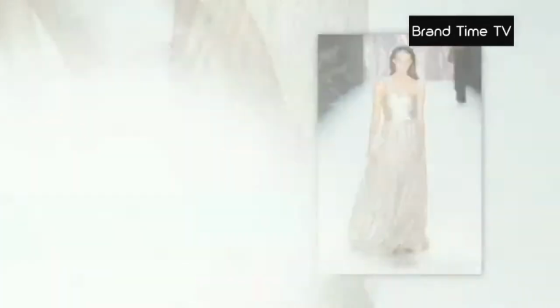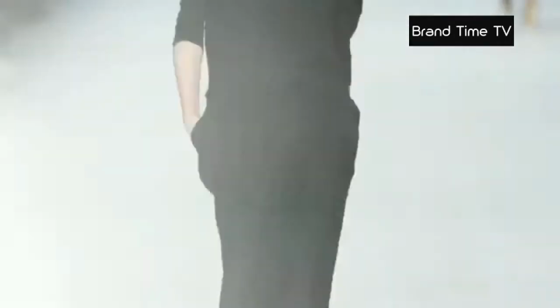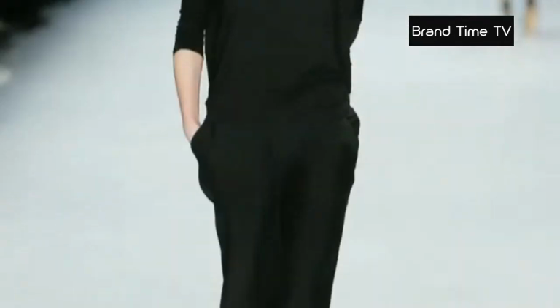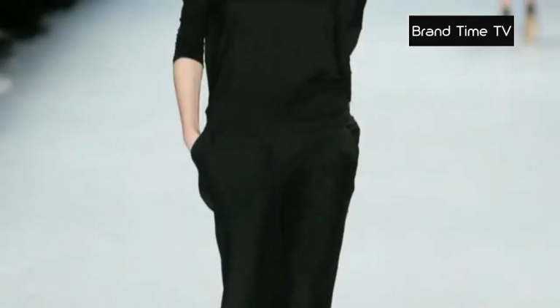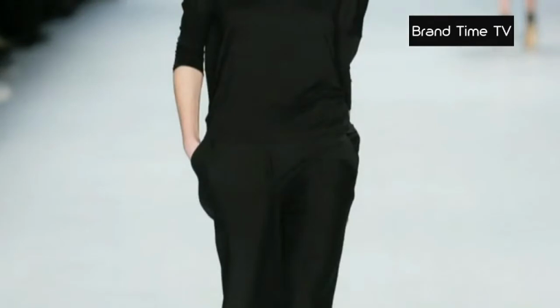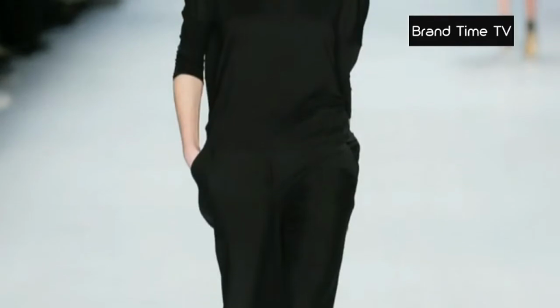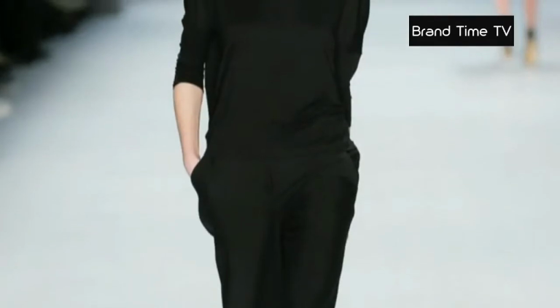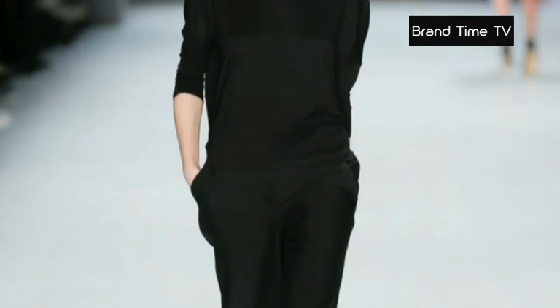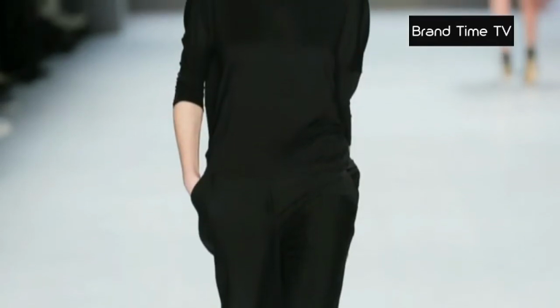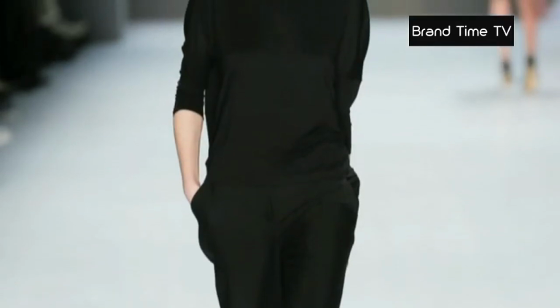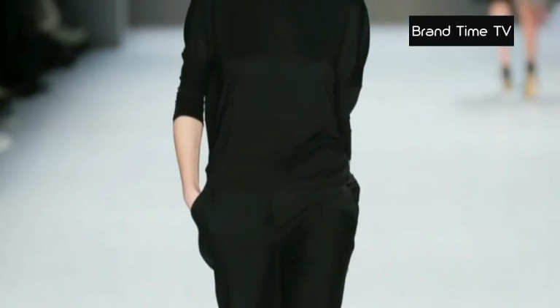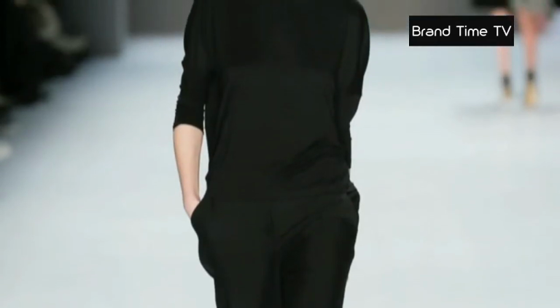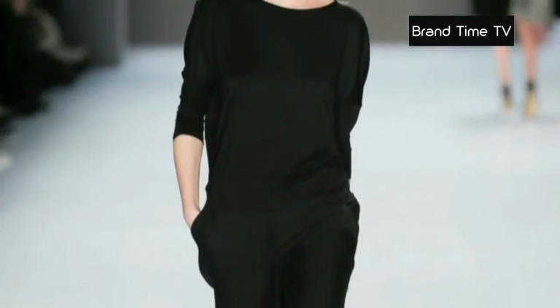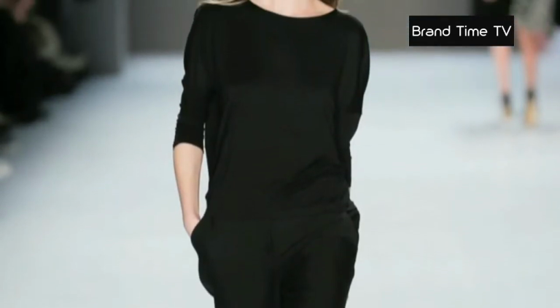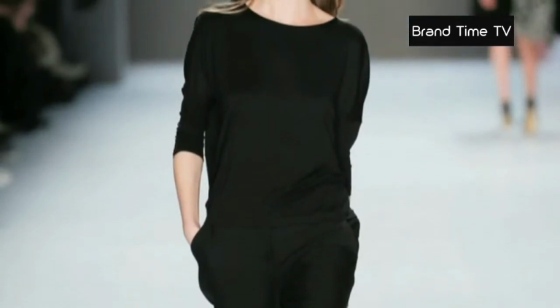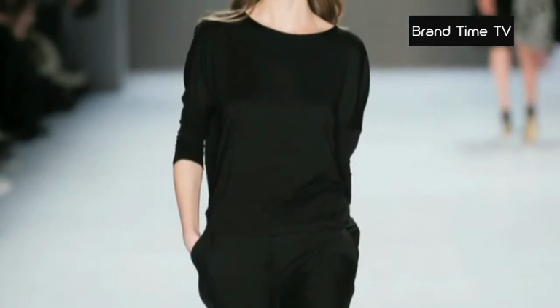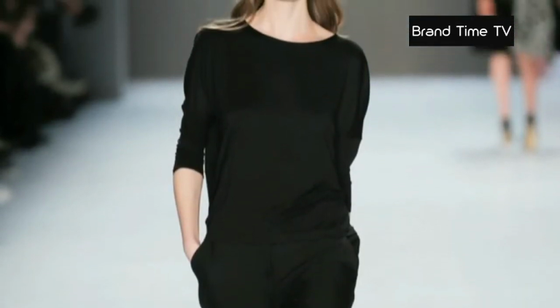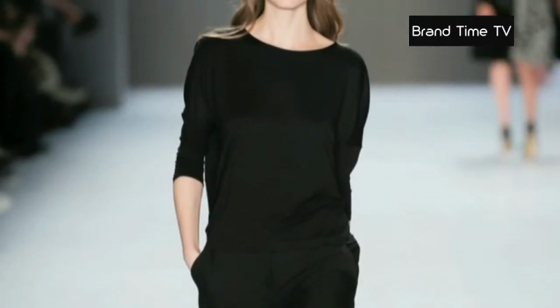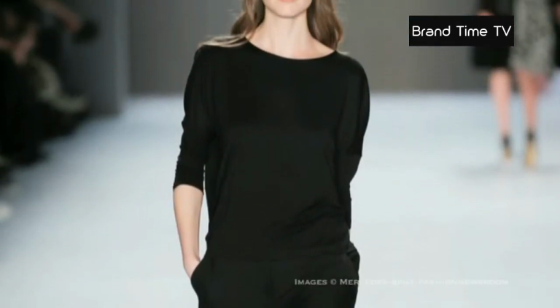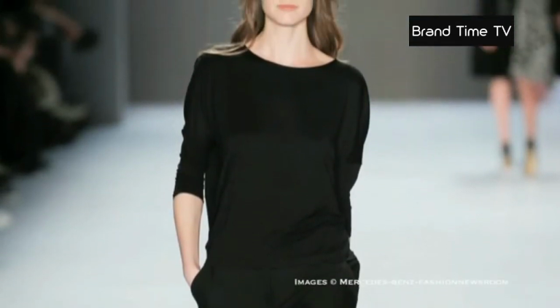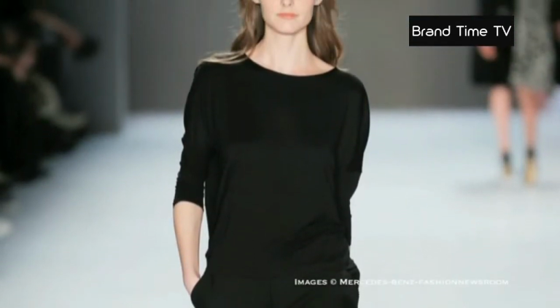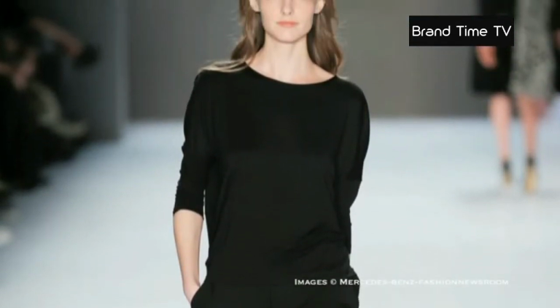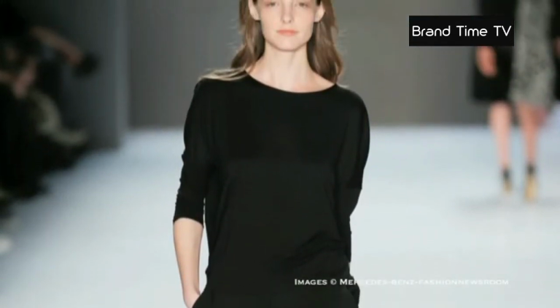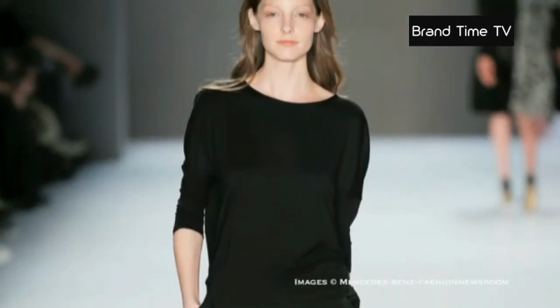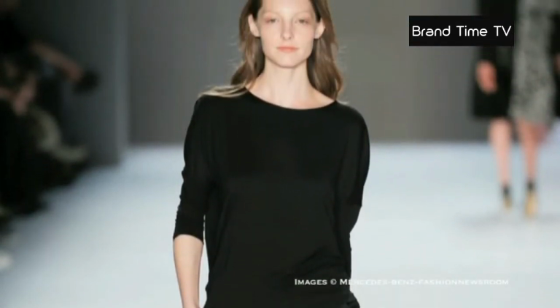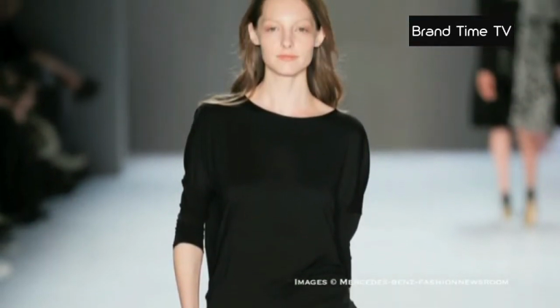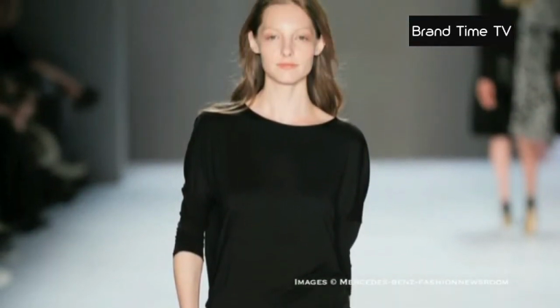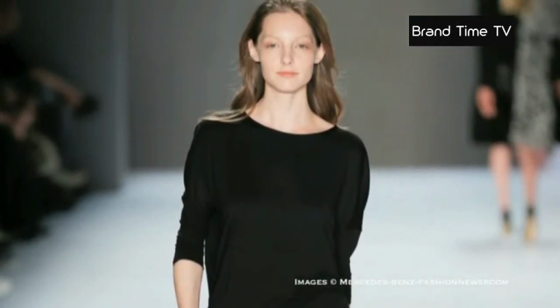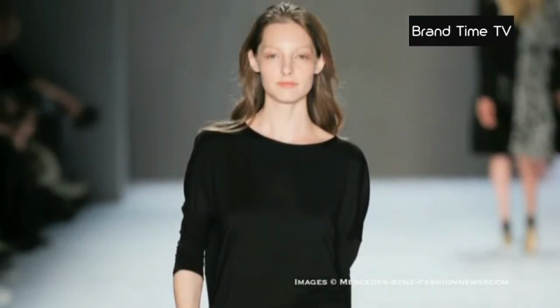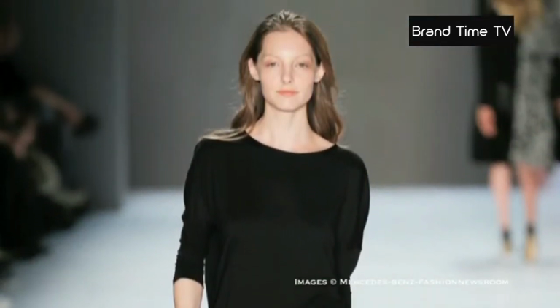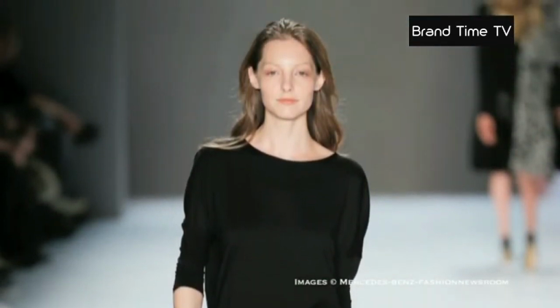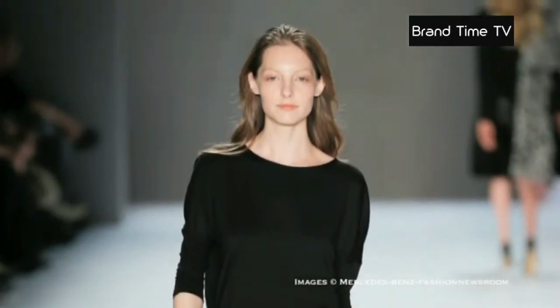To accompany this glamorous look, it's all natural, with hair brushed back and nude faces.